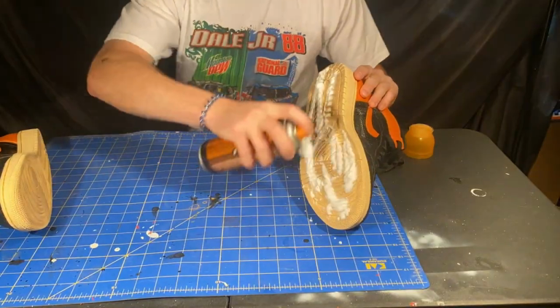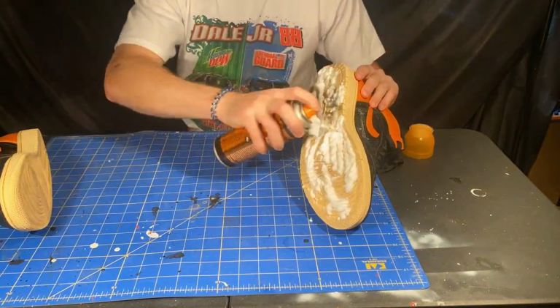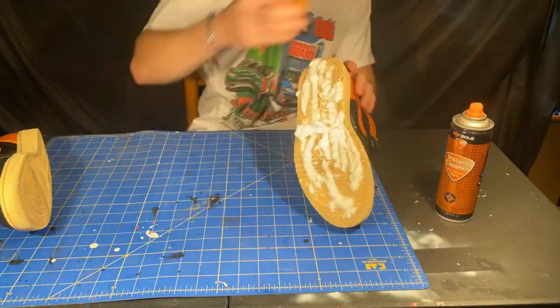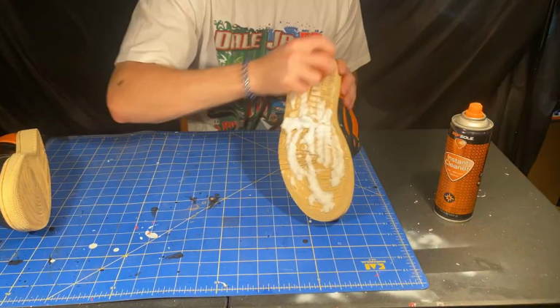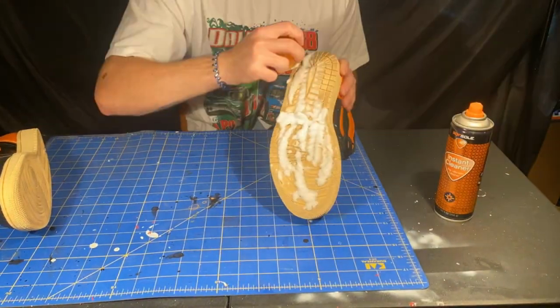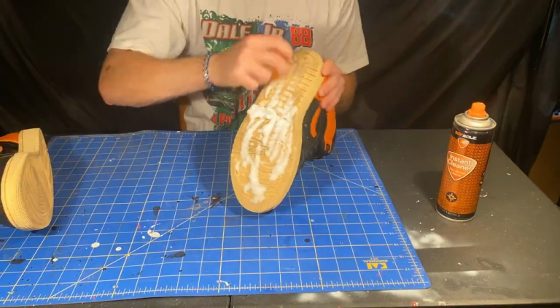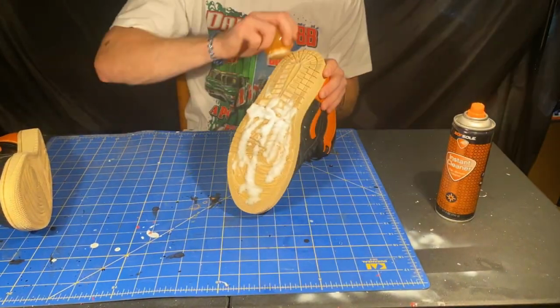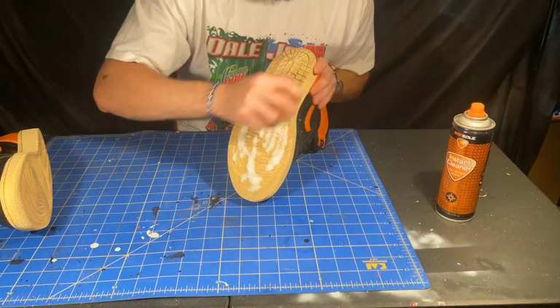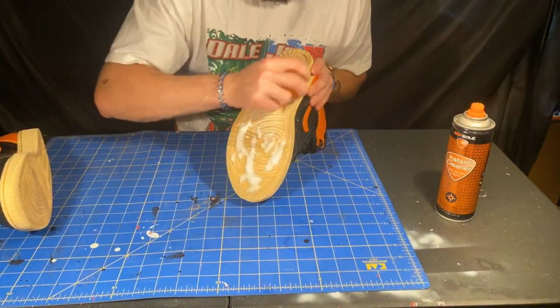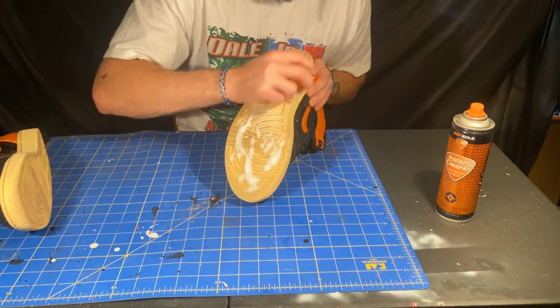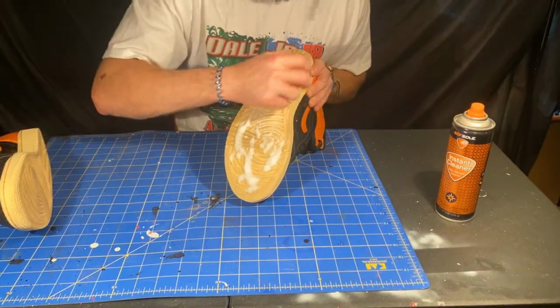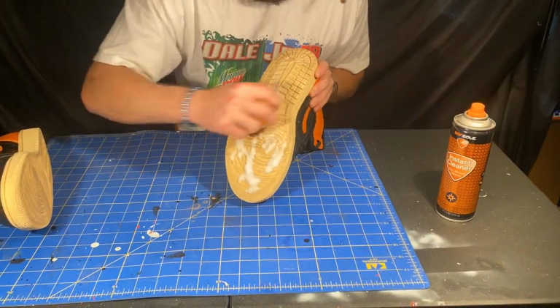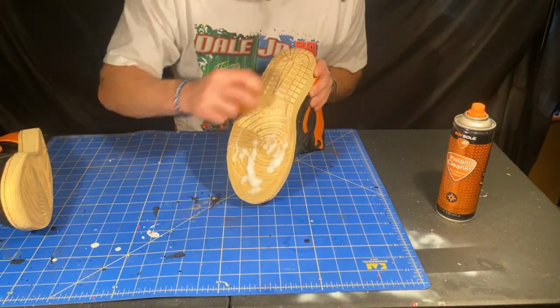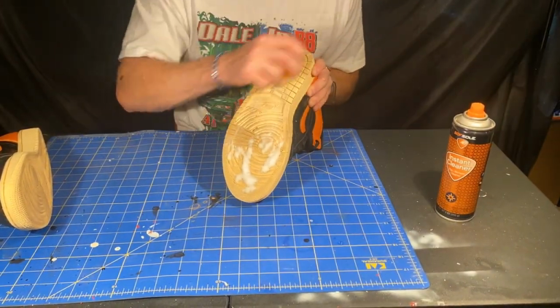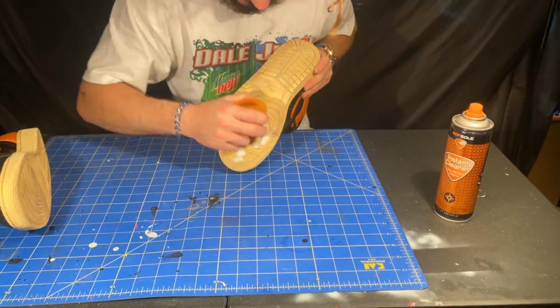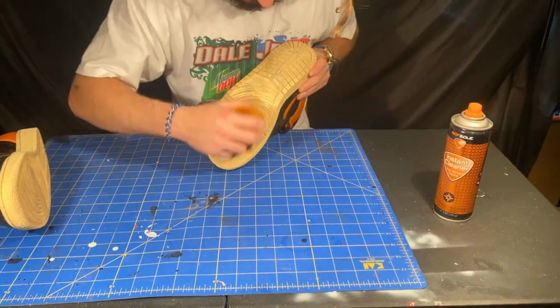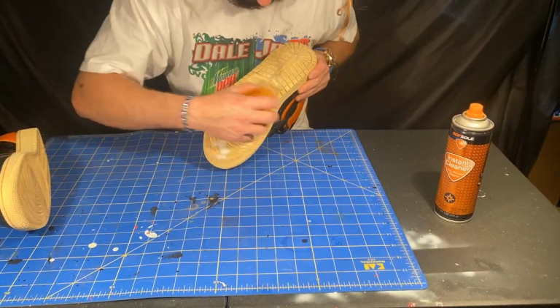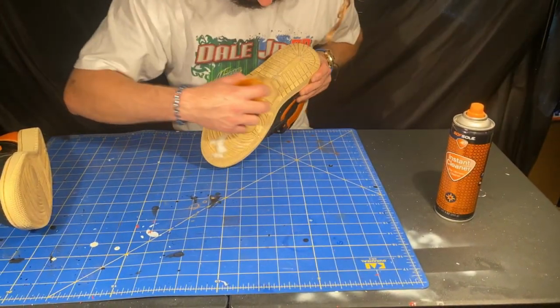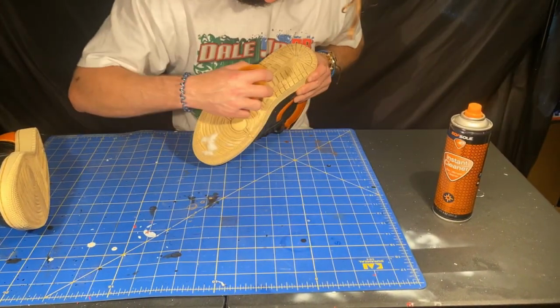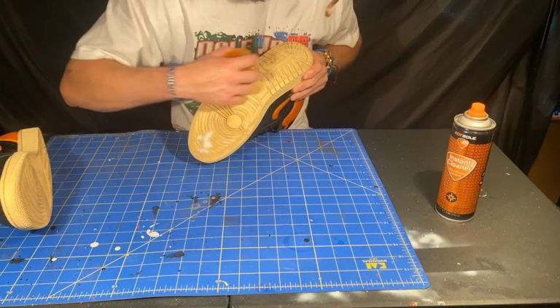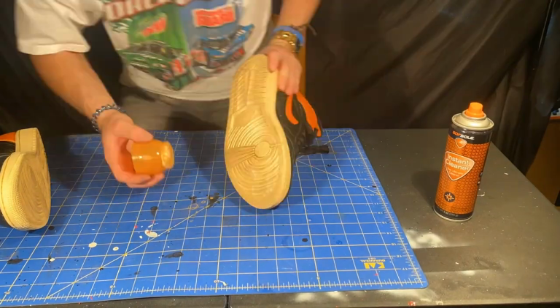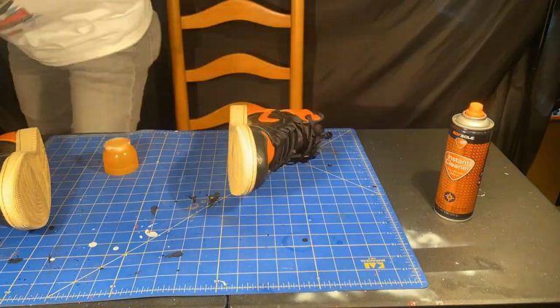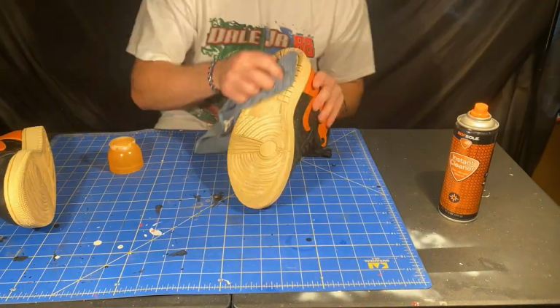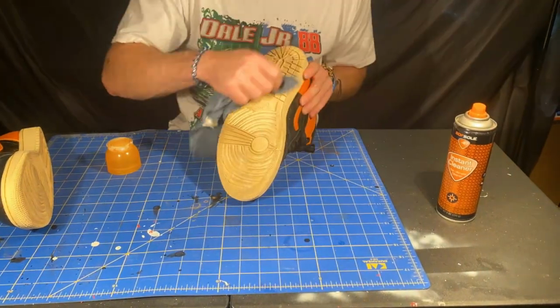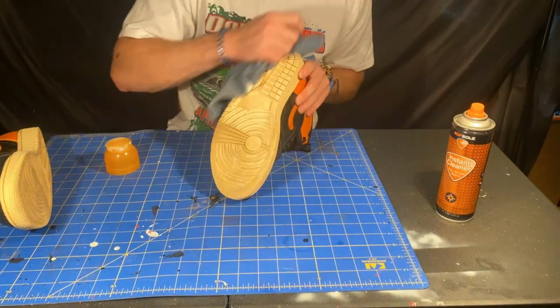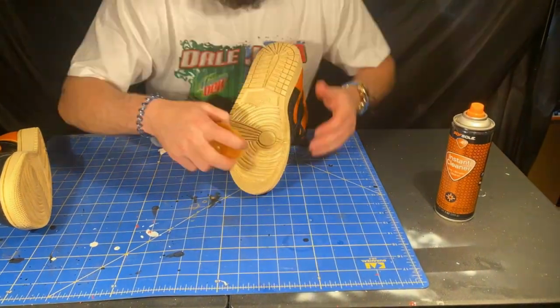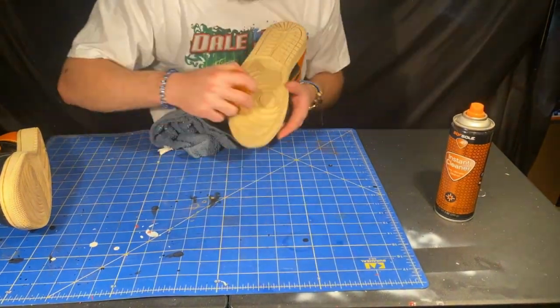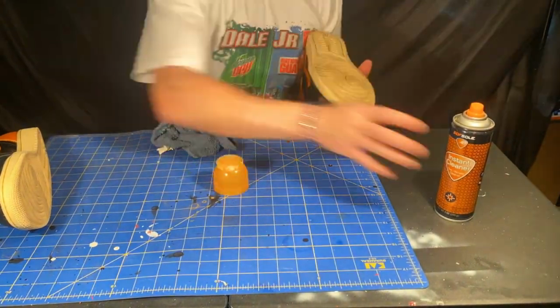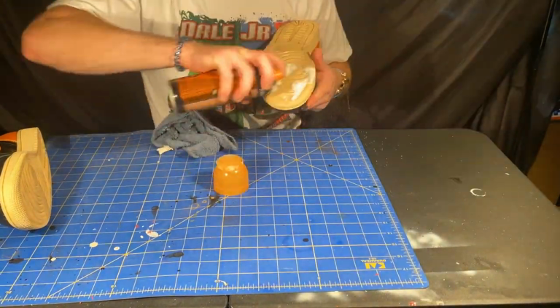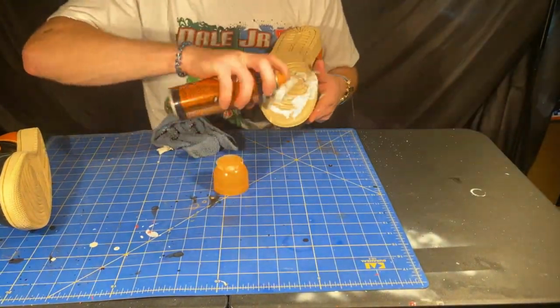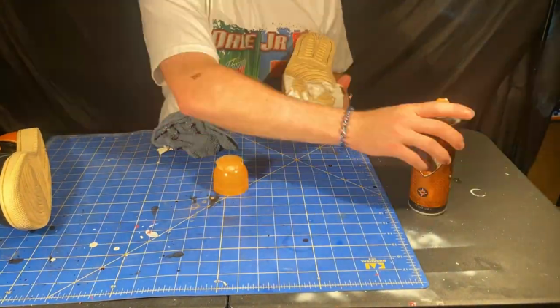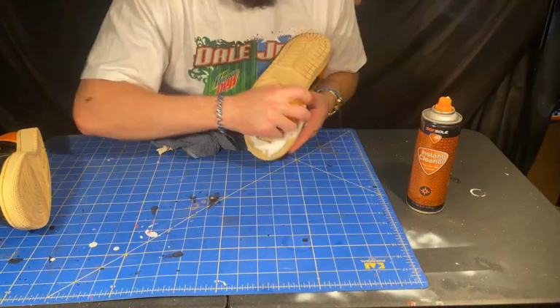Next I went ahead and cleaned the bottoms of the shoes because we're going to be going ahead and painting those black later on in the video.